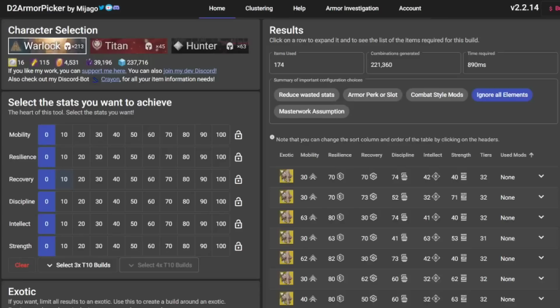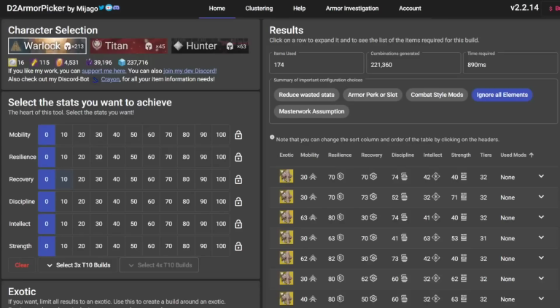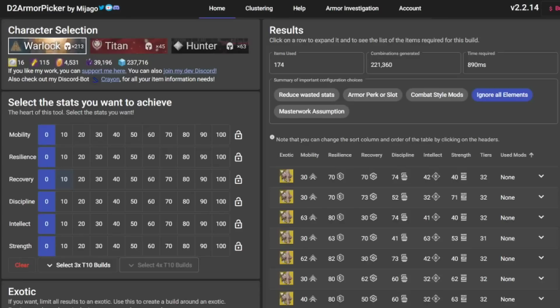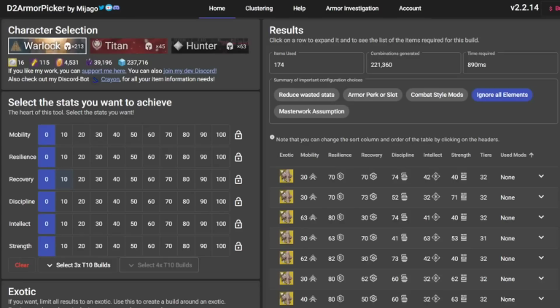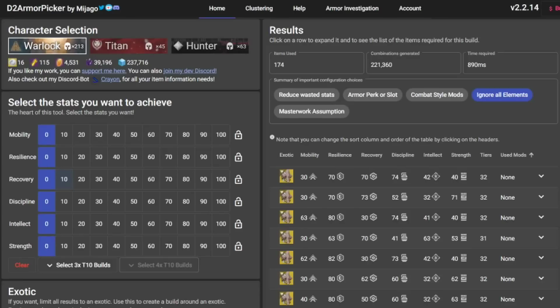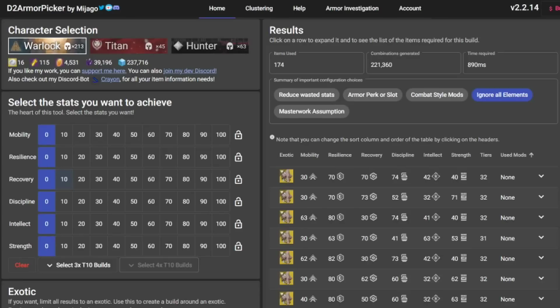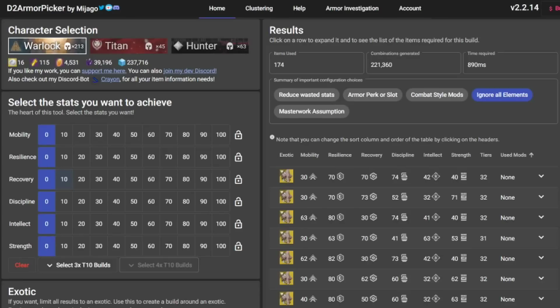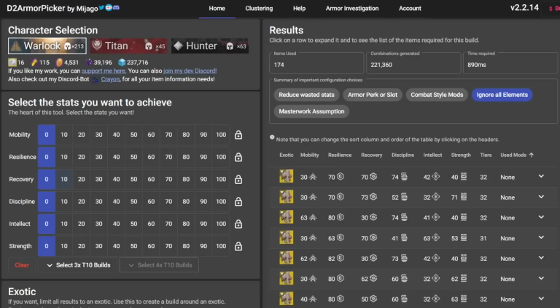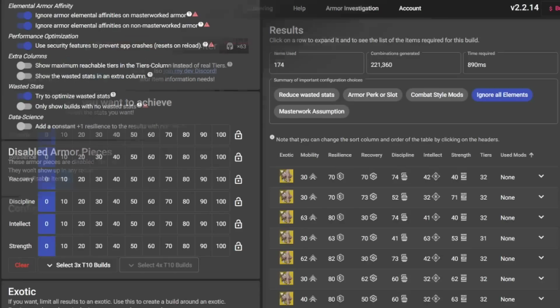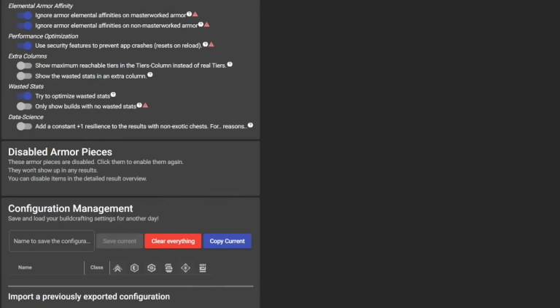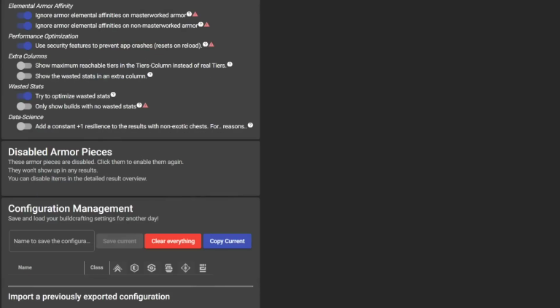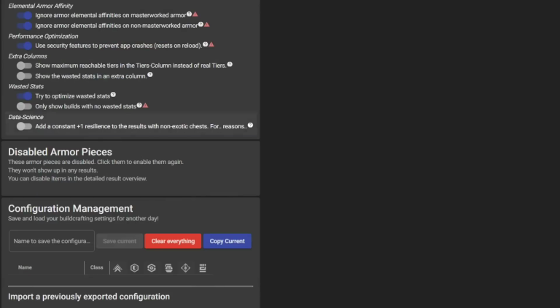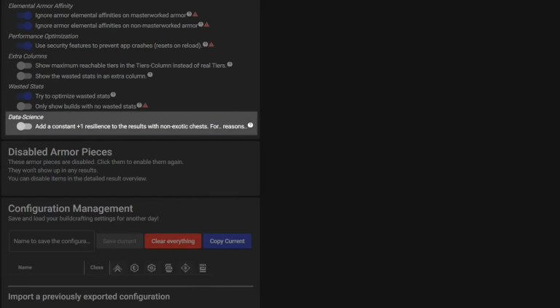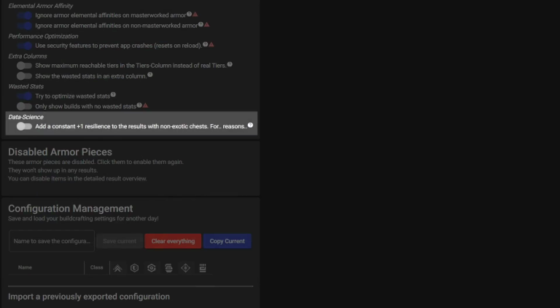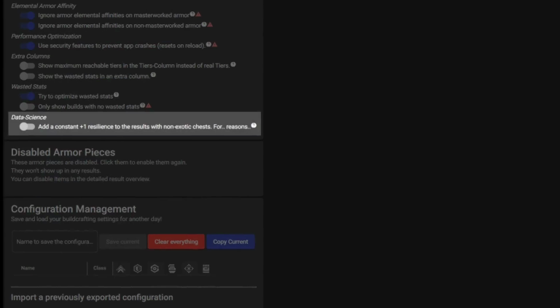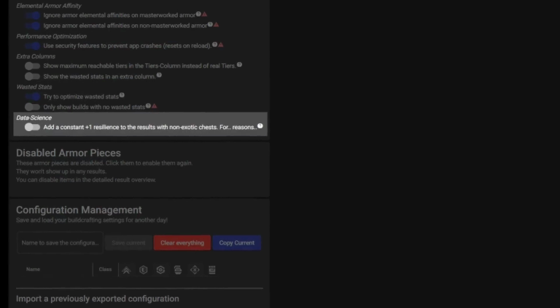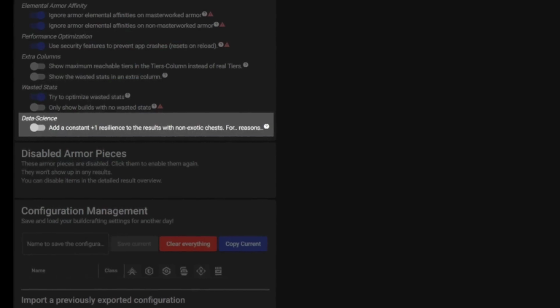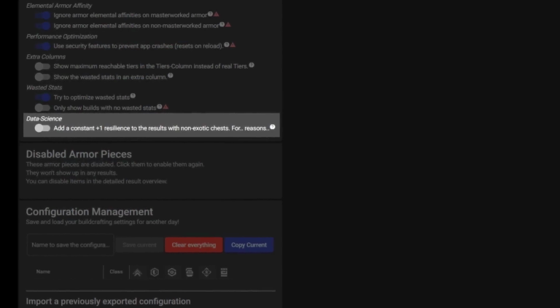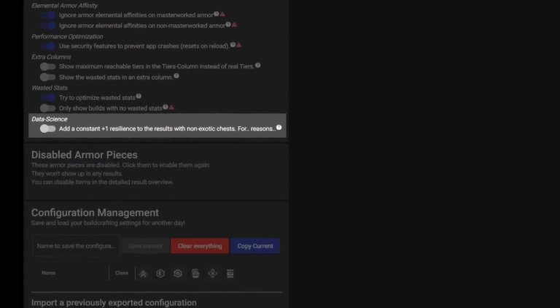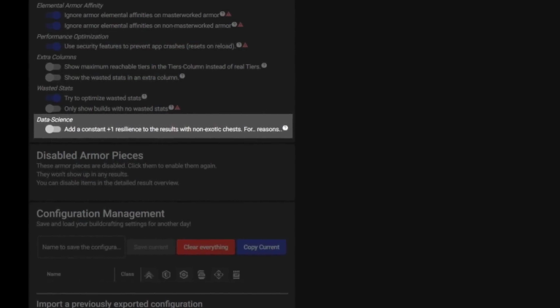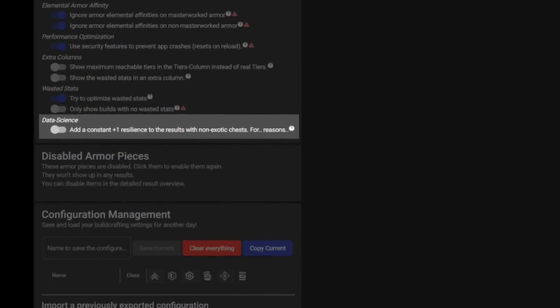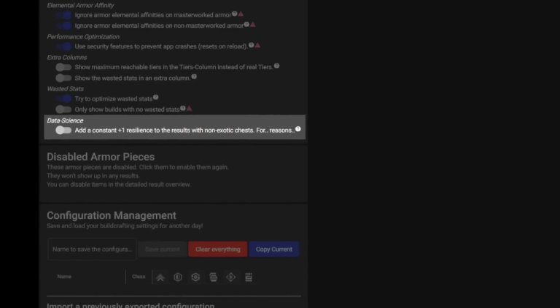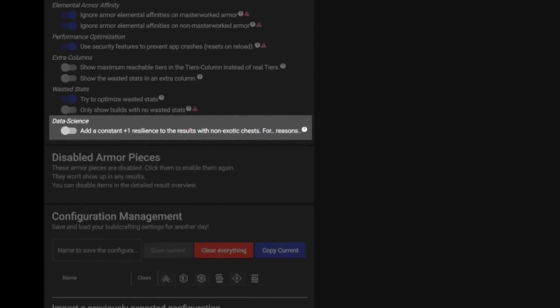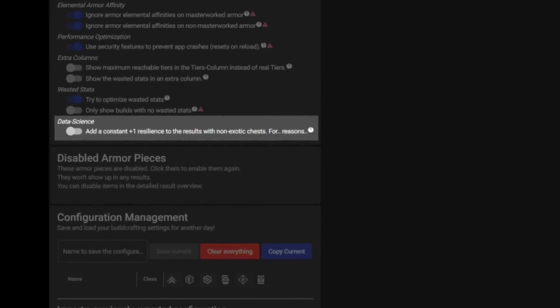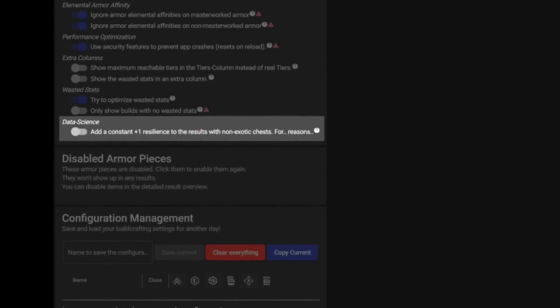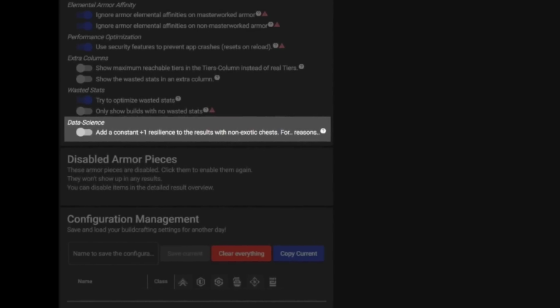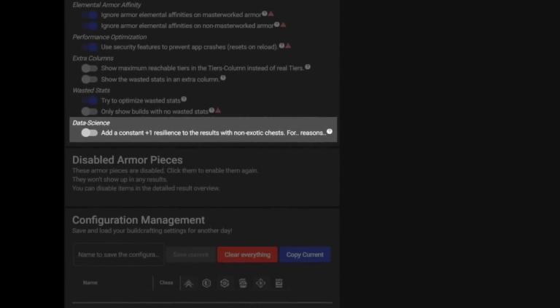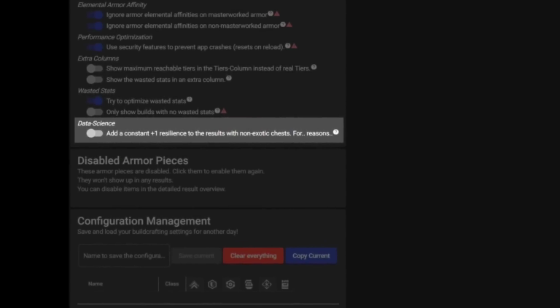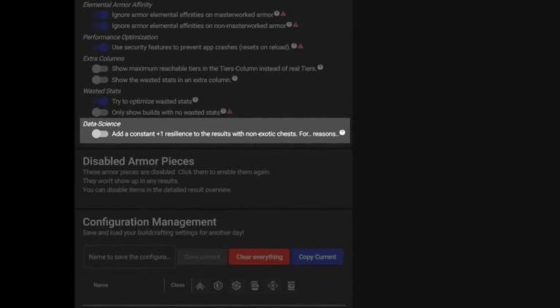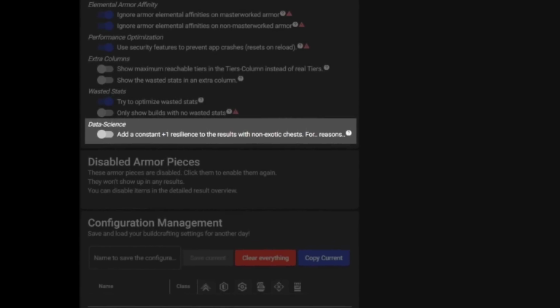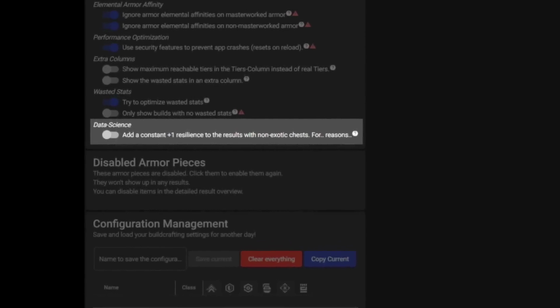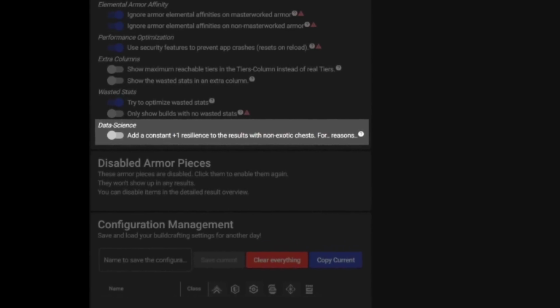And if you've ever used D2 Armor Picker, you may have noticed this plus 1 resilience button. That's exactly for this, and they keep it vague for... reasons.